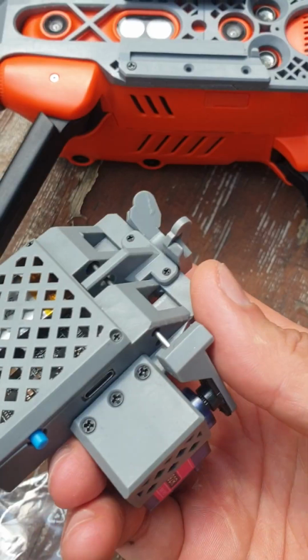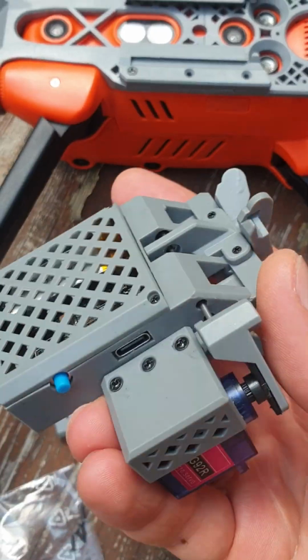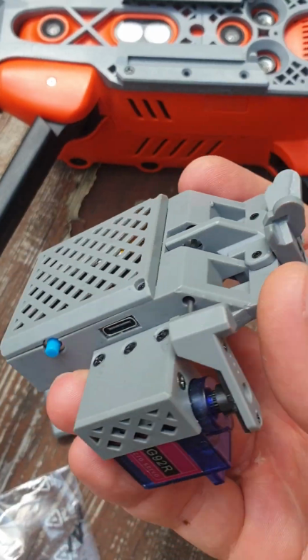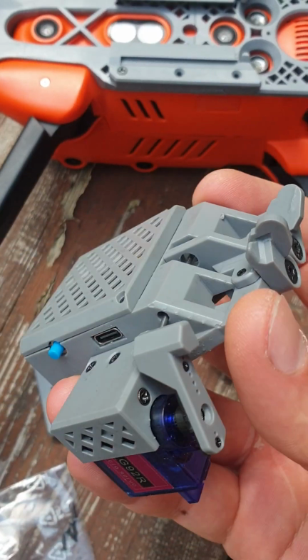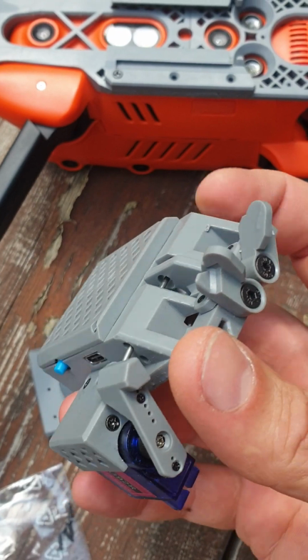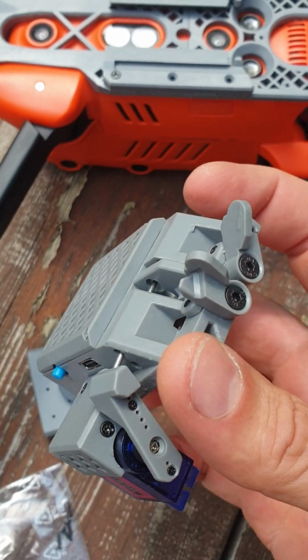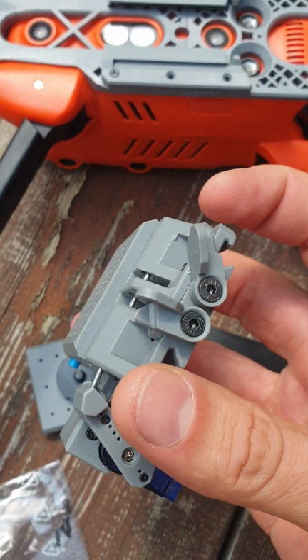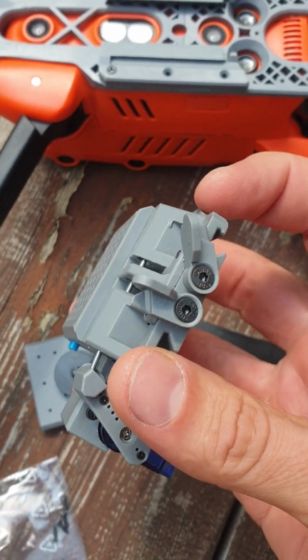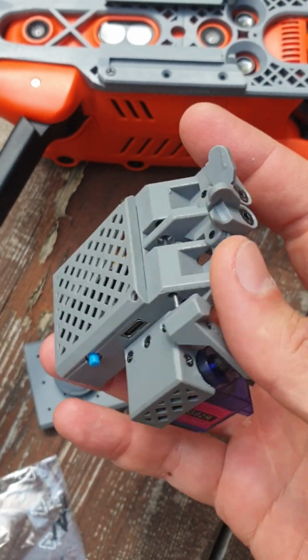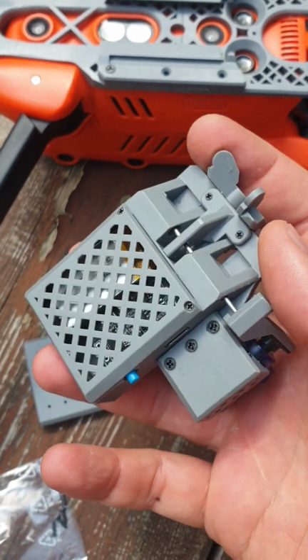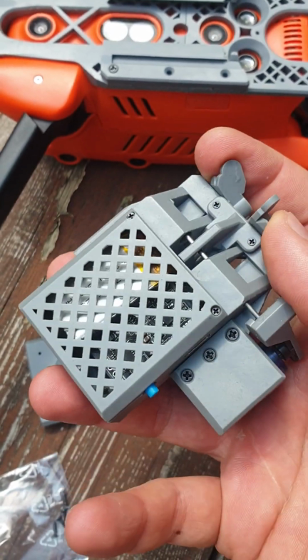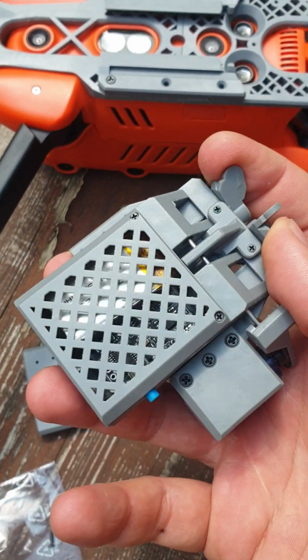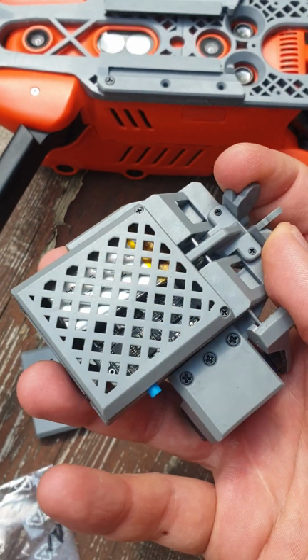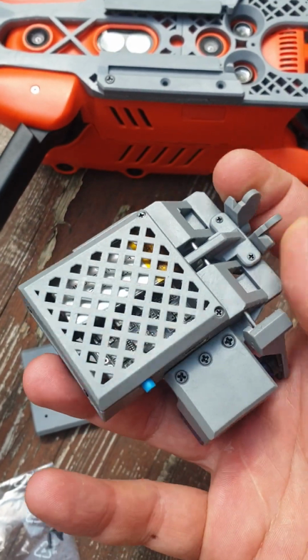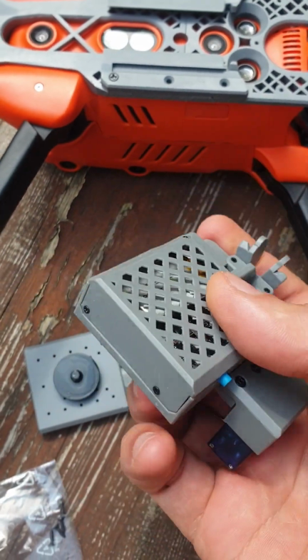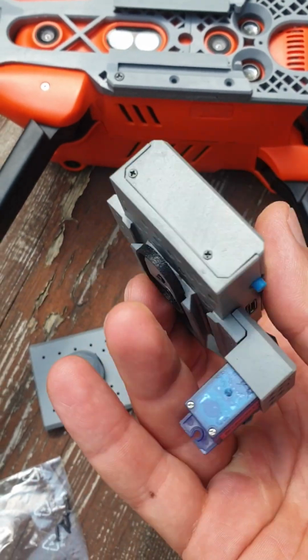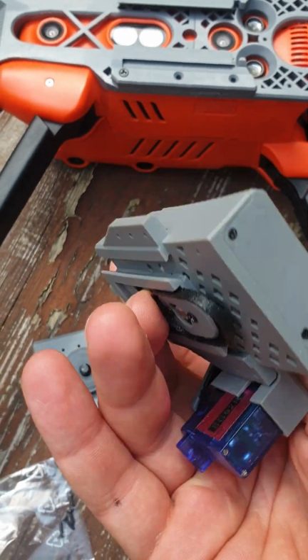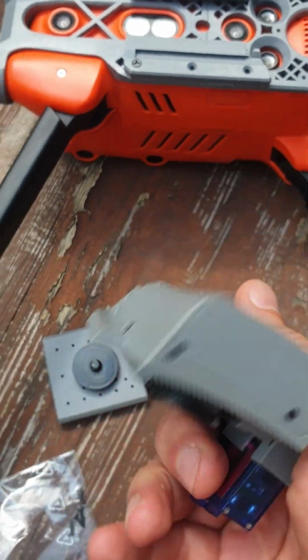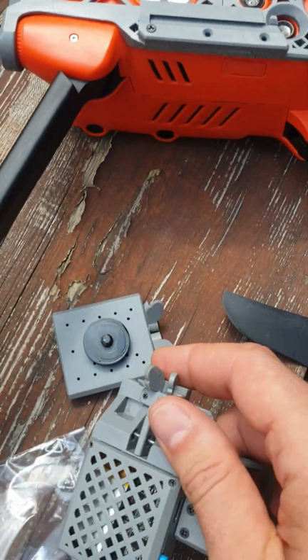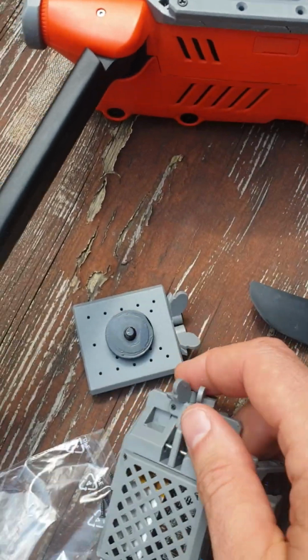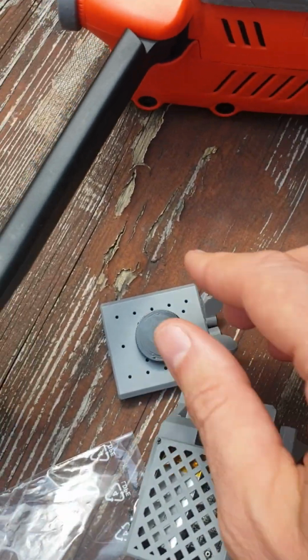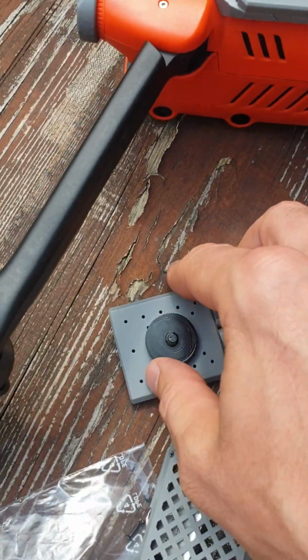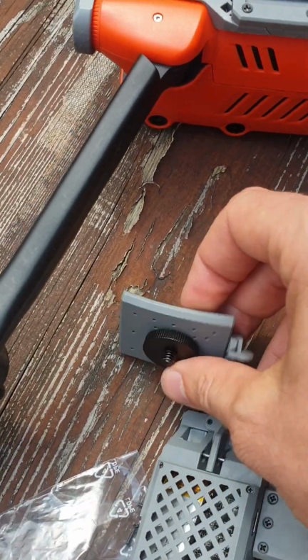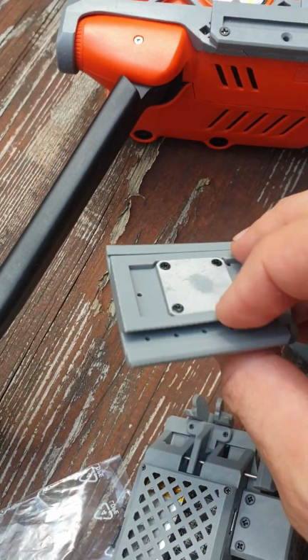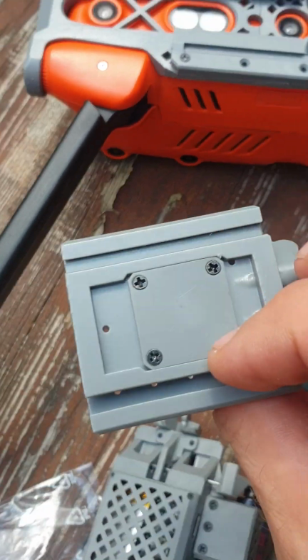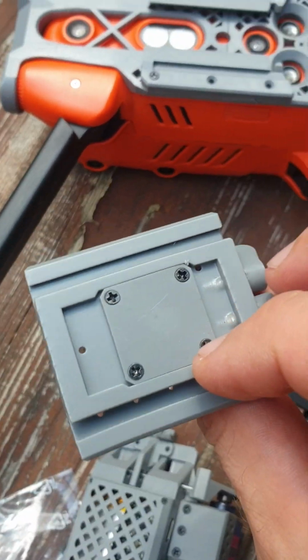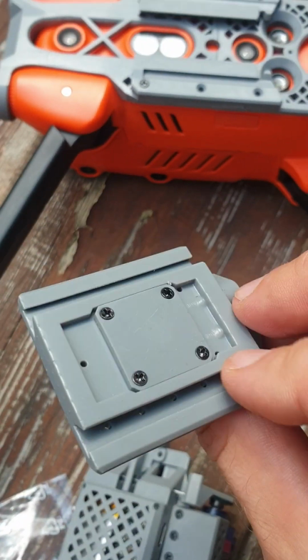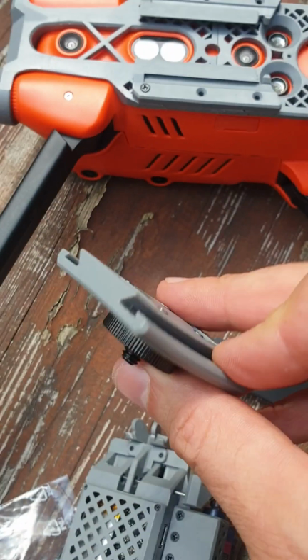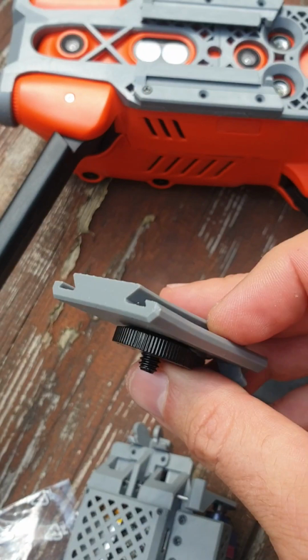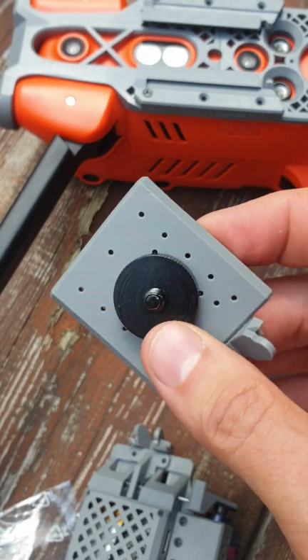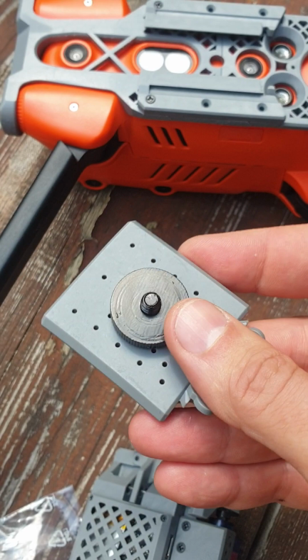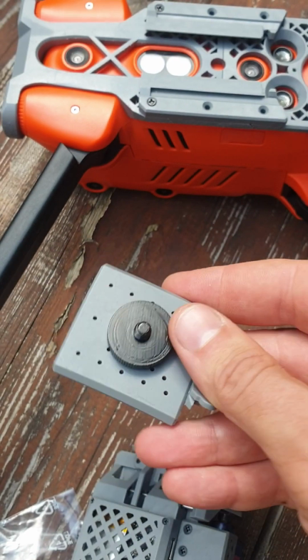You will receive two different solutions. This is the payload release, and this is for other additional equipment.